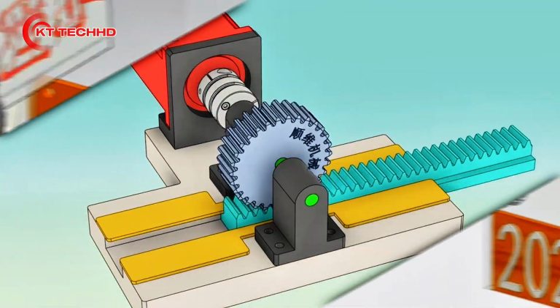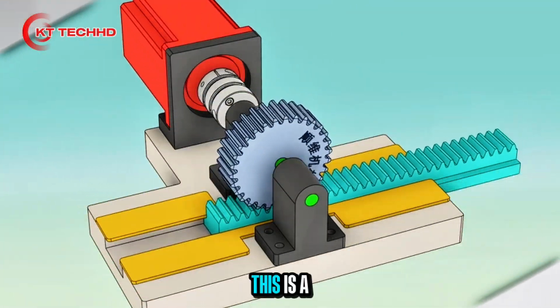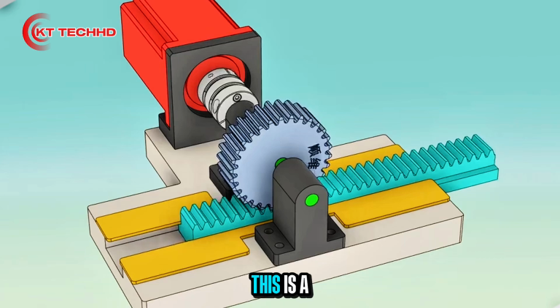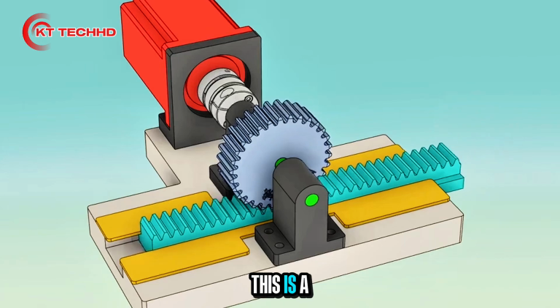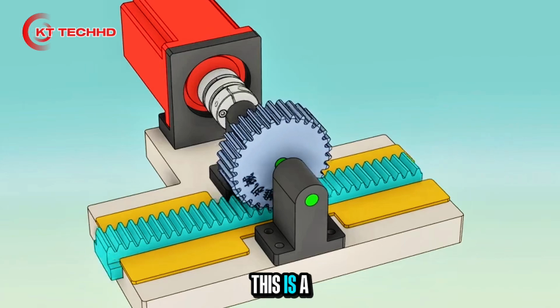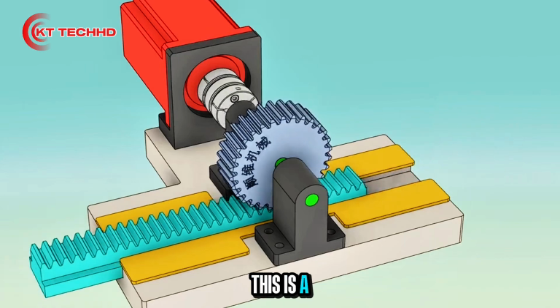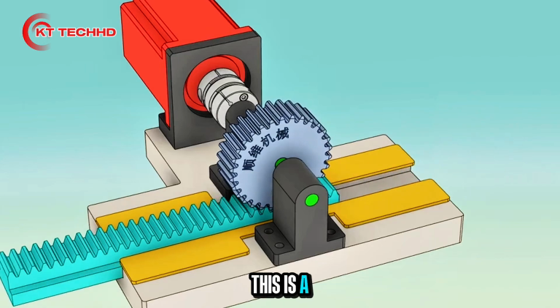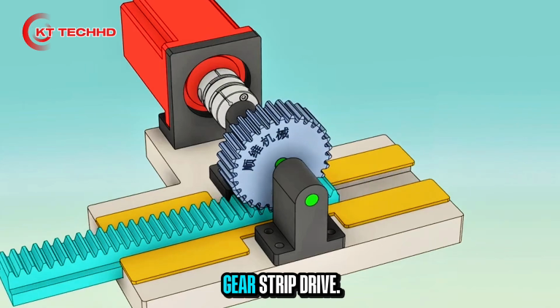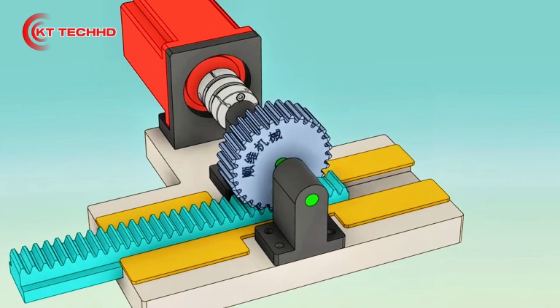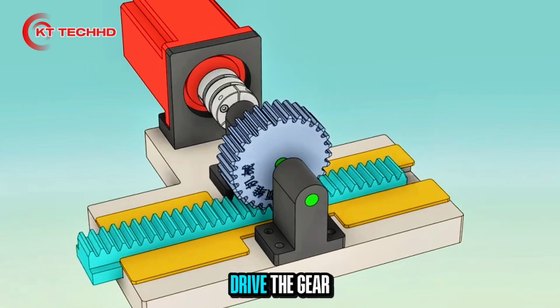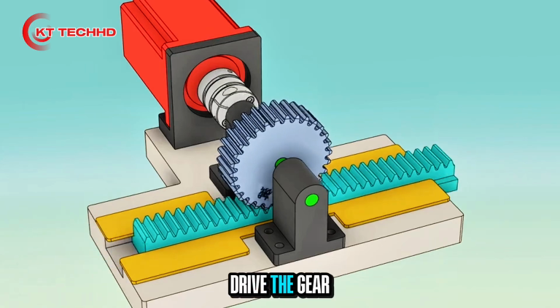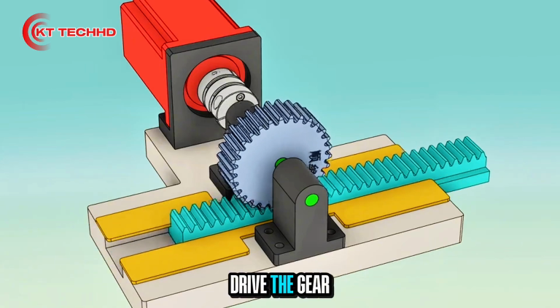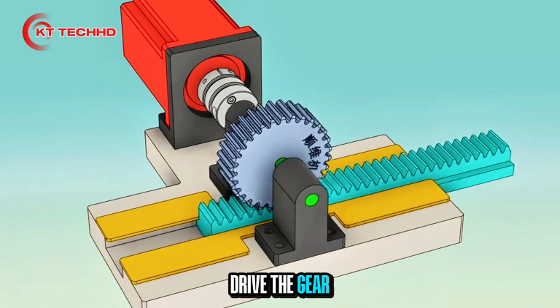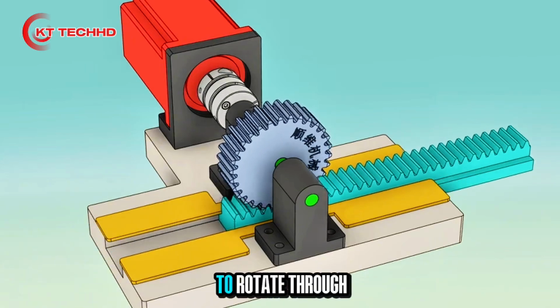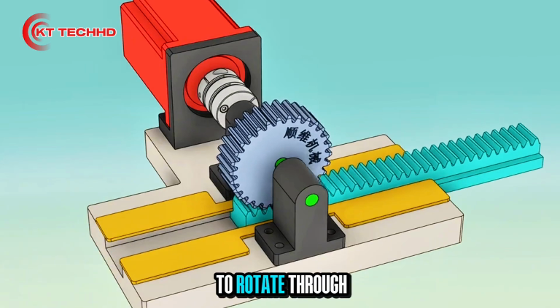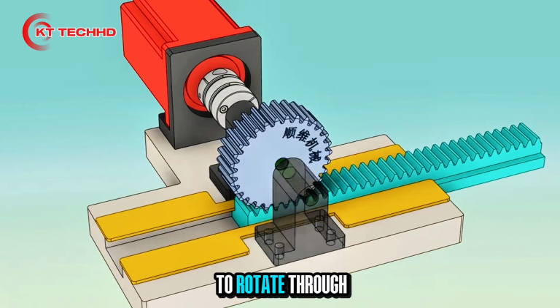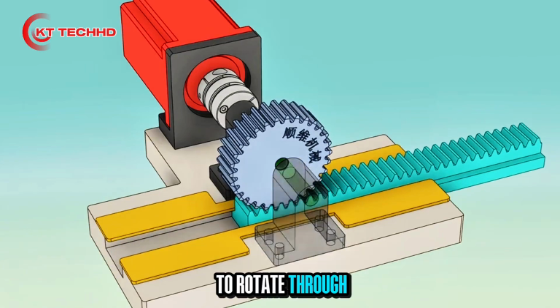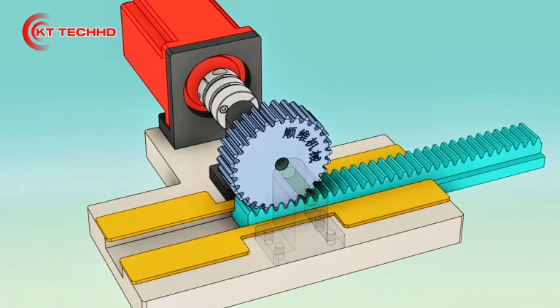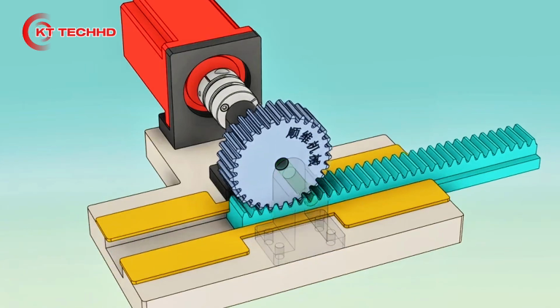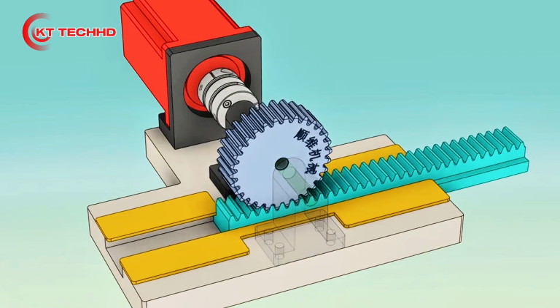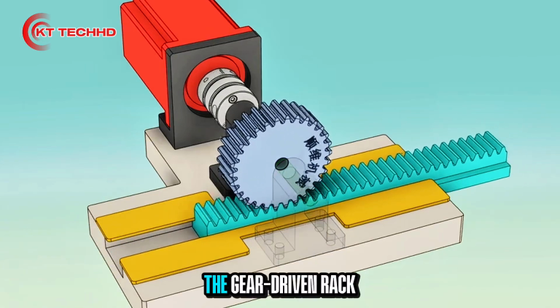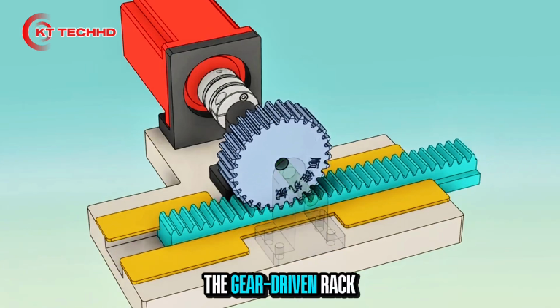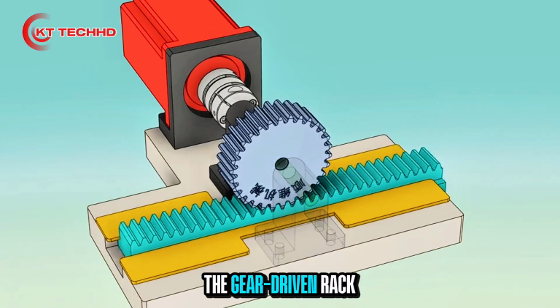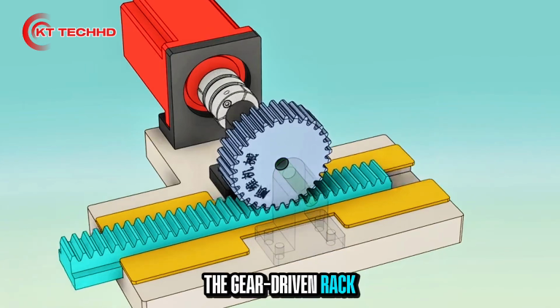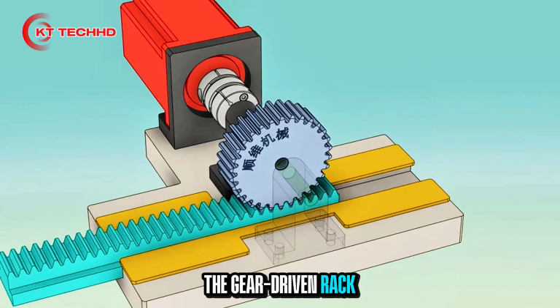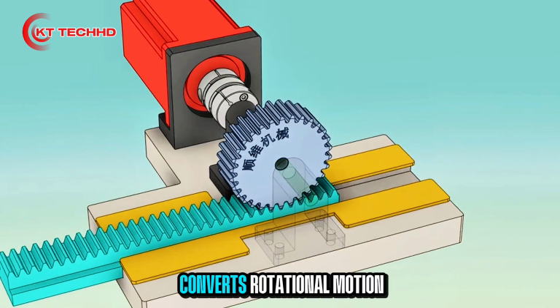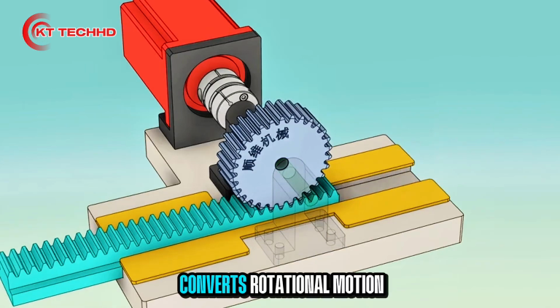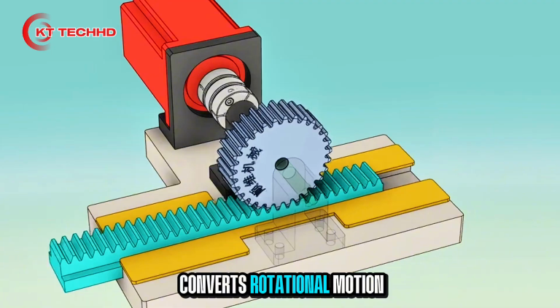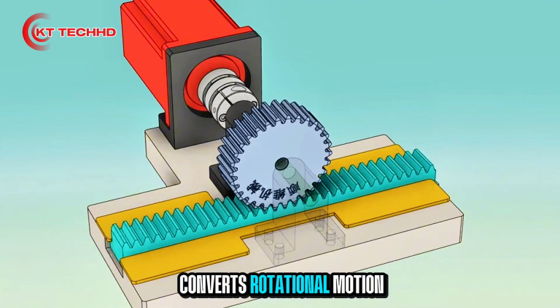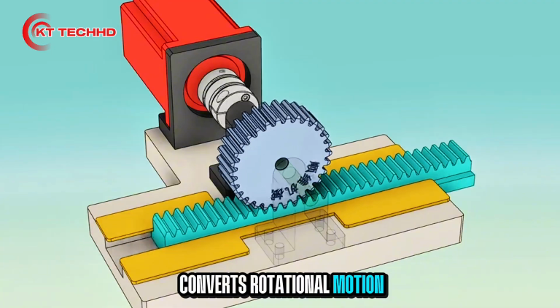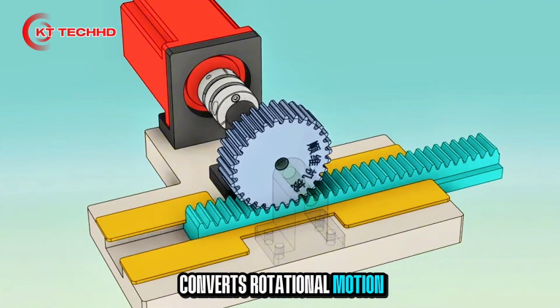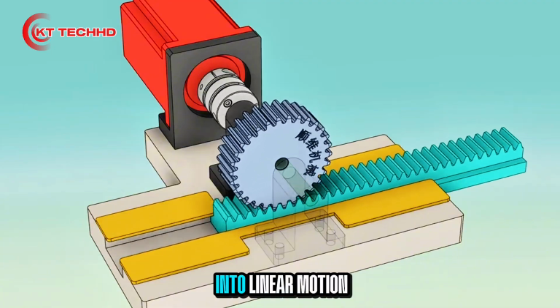This is a gear strip drive. The motor drives the gear to rotate, and the gear-driven rack converts rotational motion into linear motion.